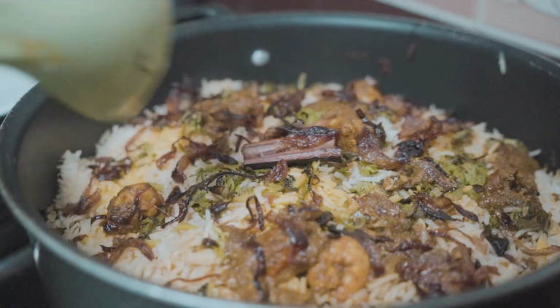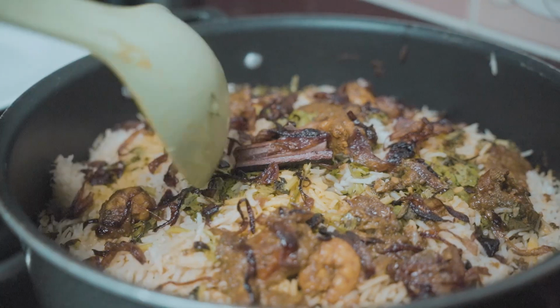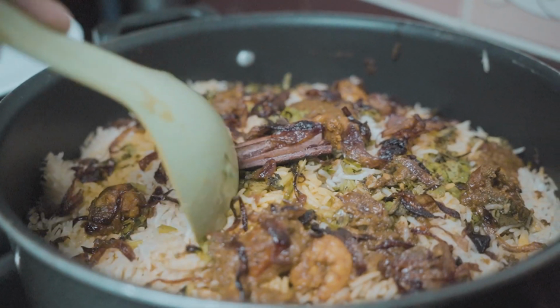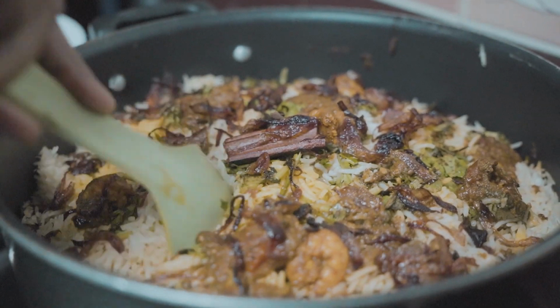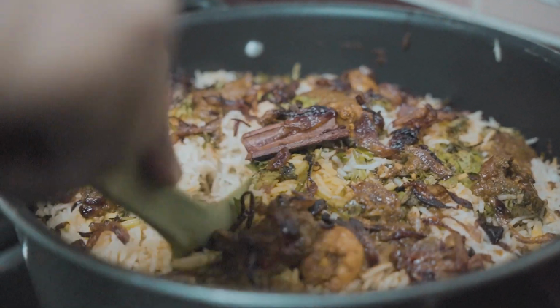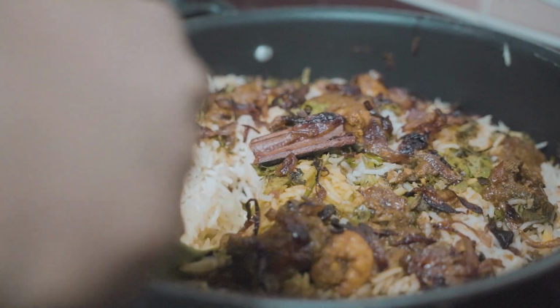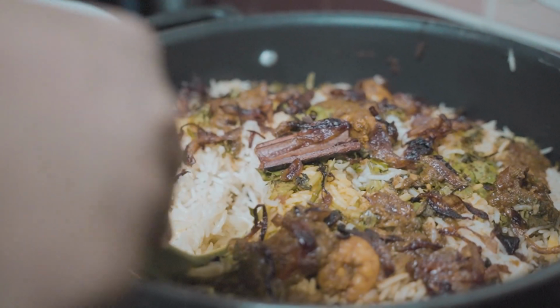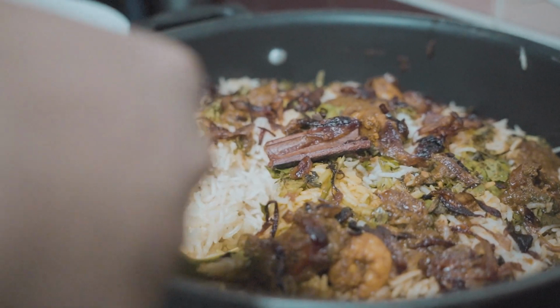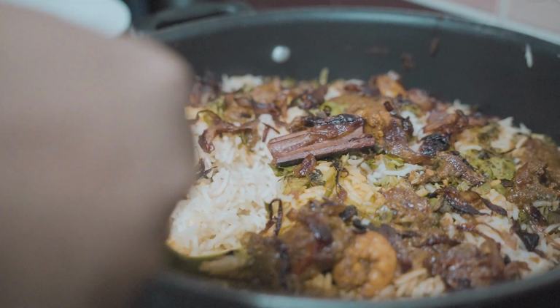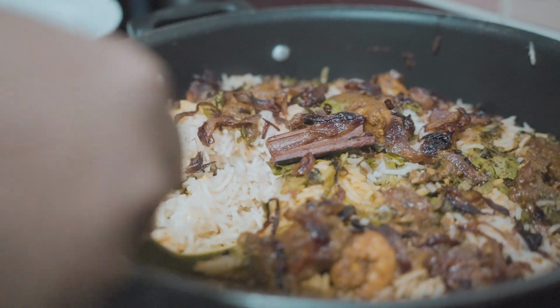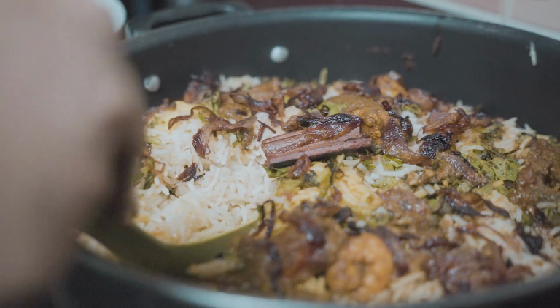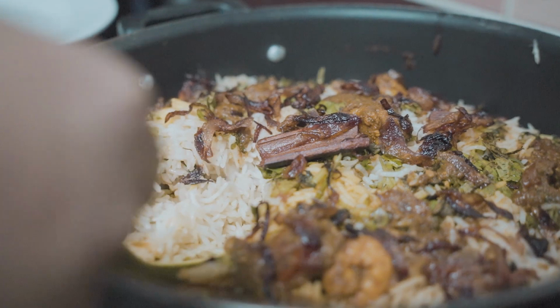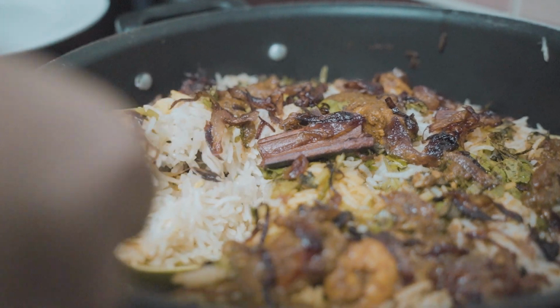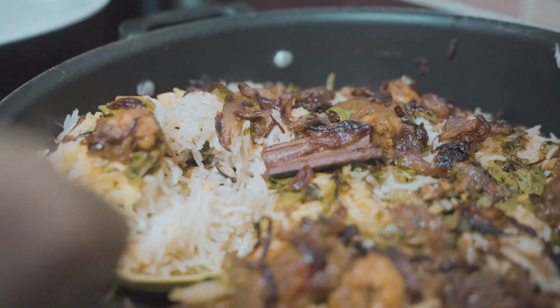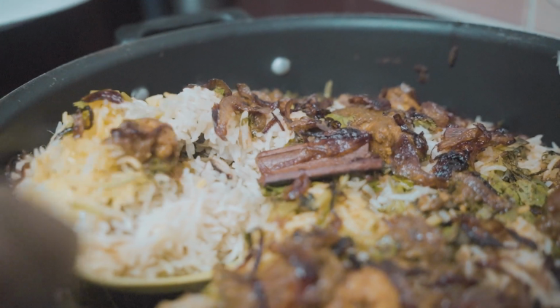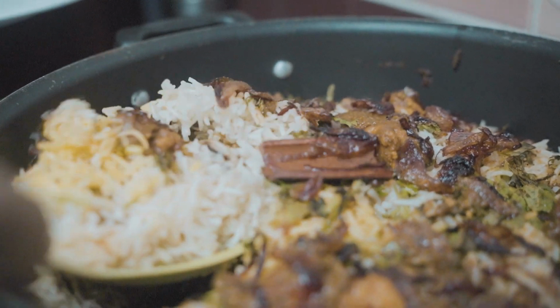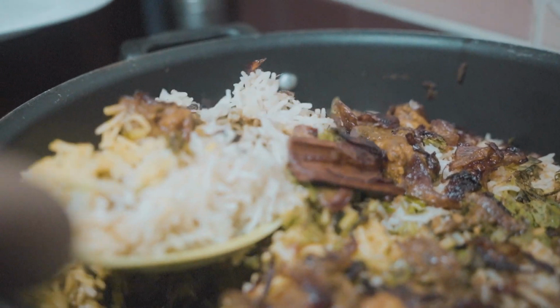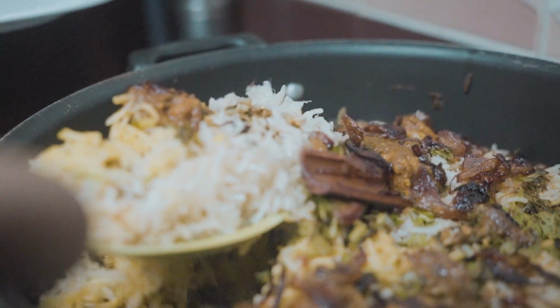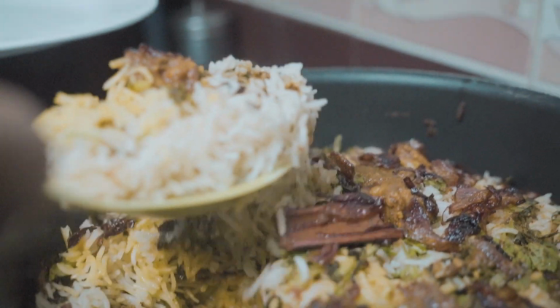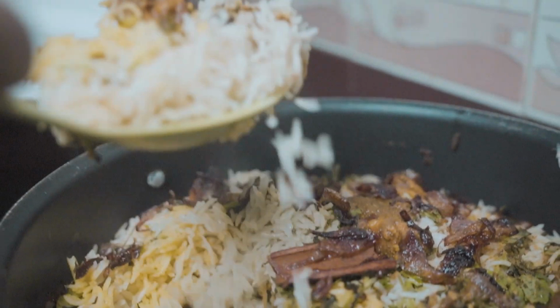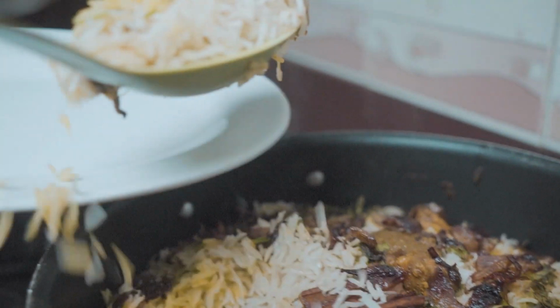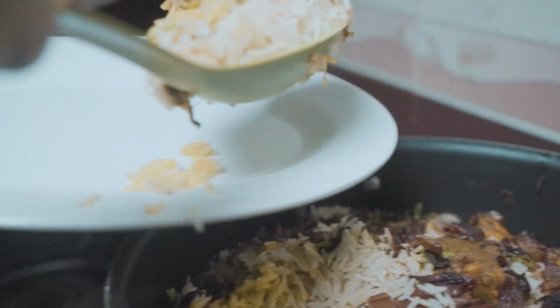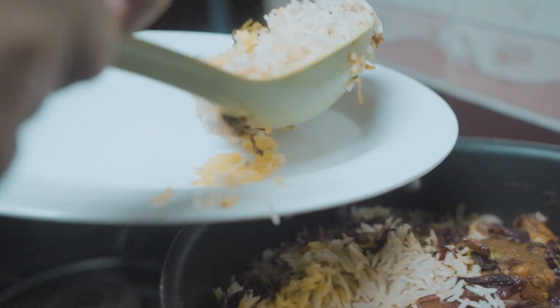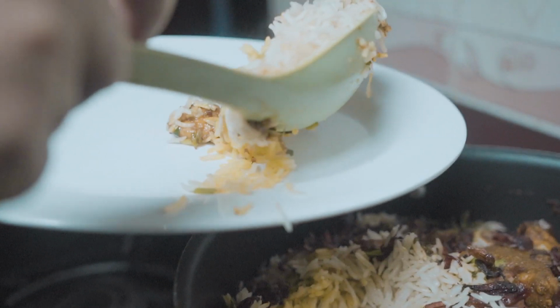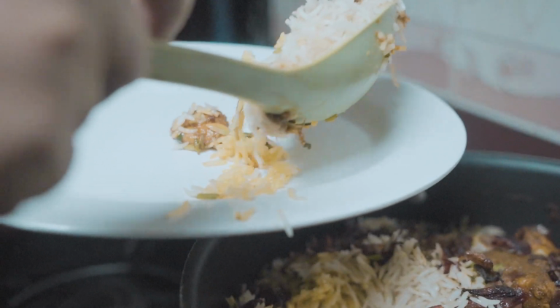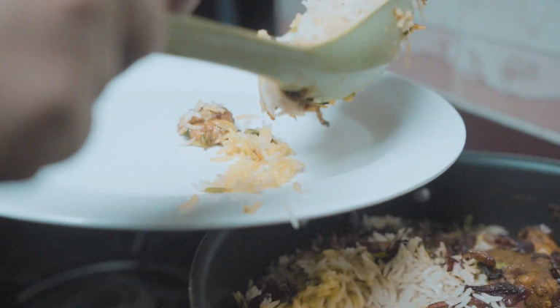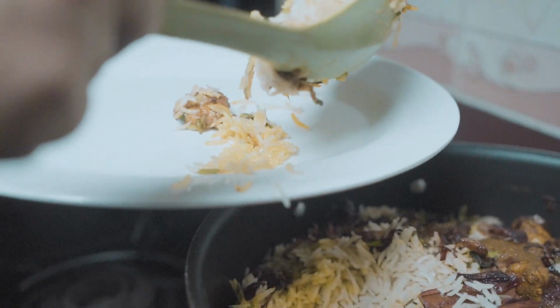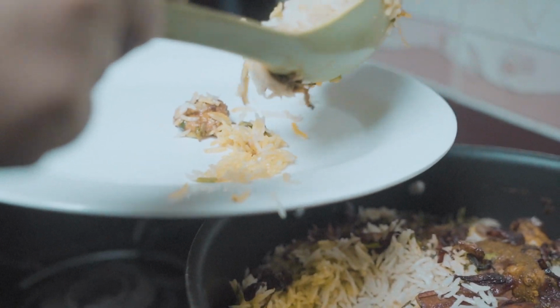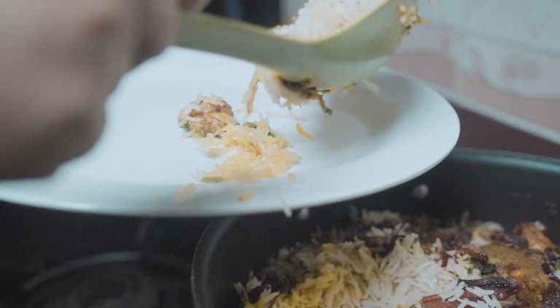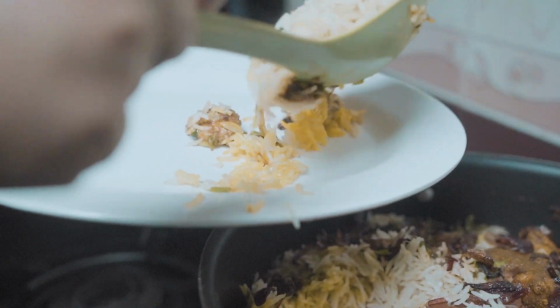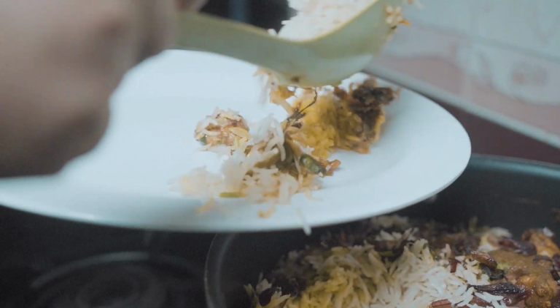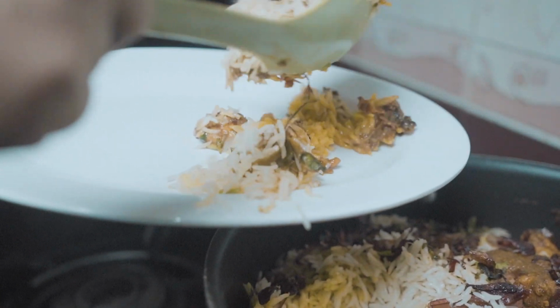The yummy, delicious, and mouth-watering prawn biryani is now ready to serve hot.